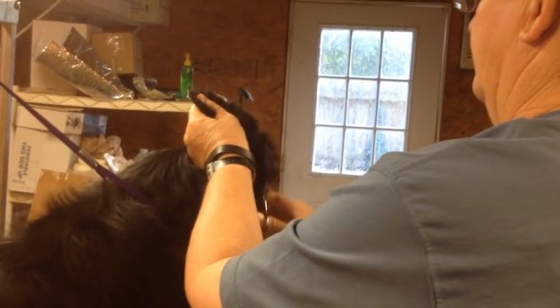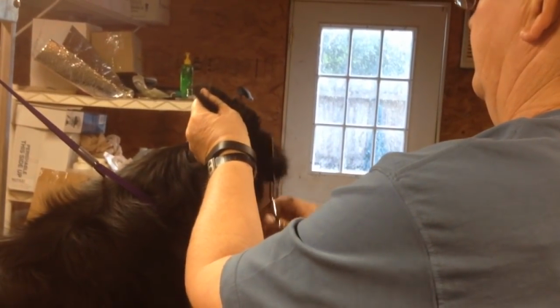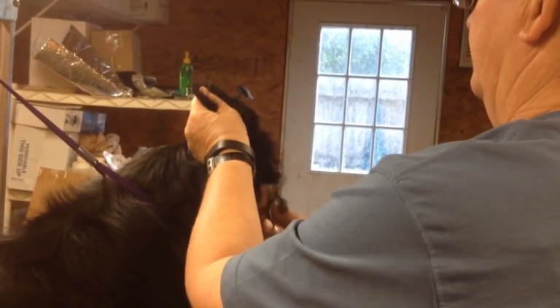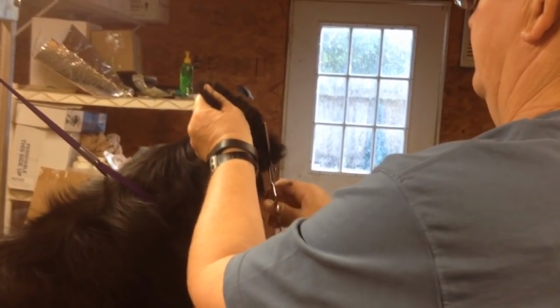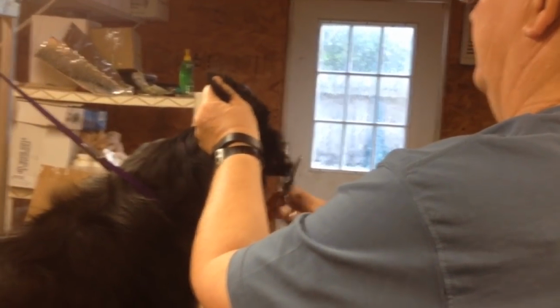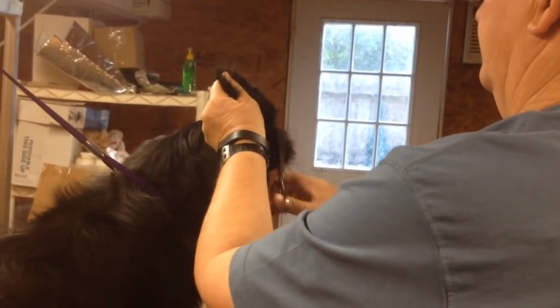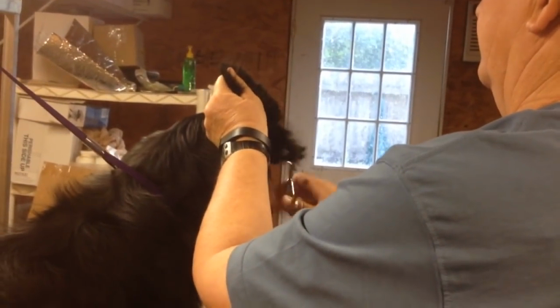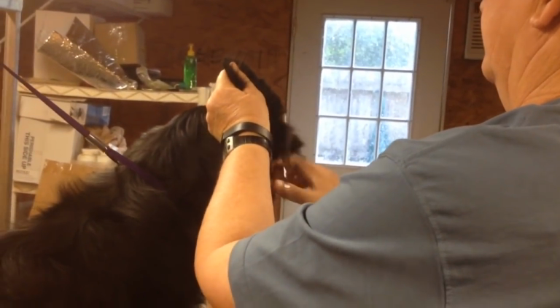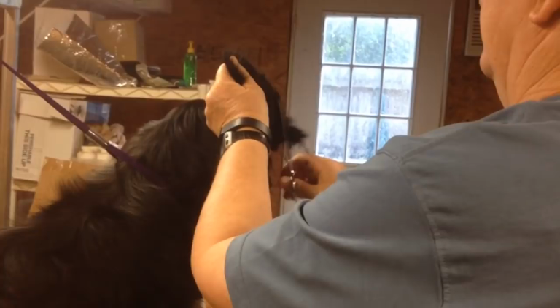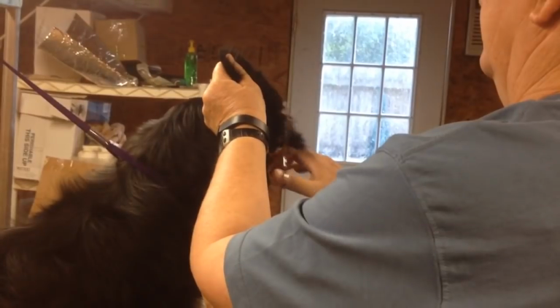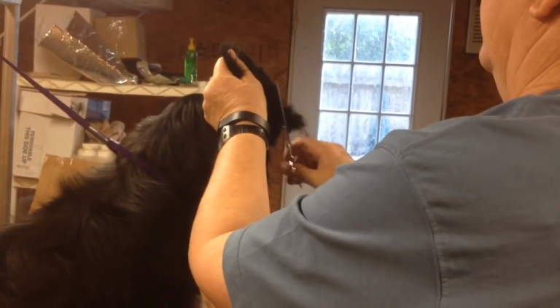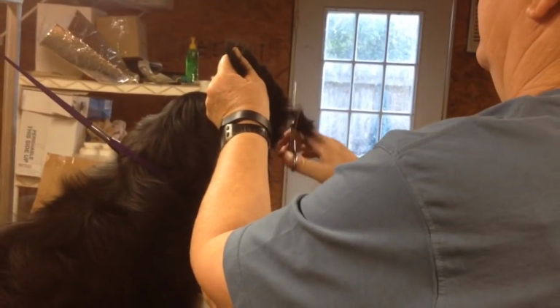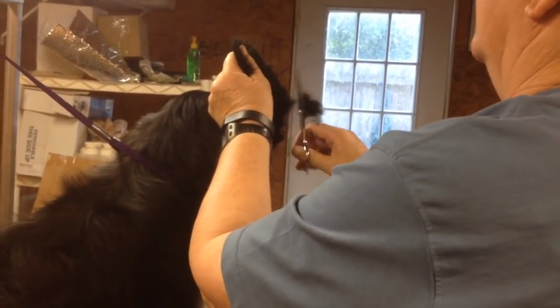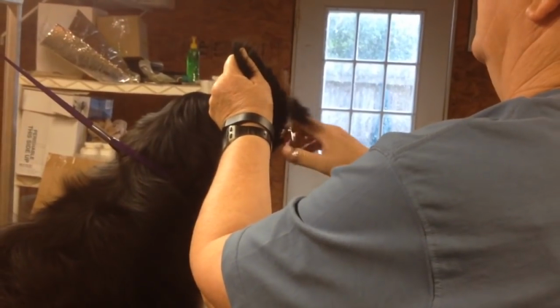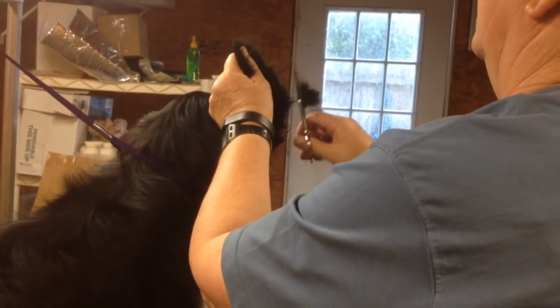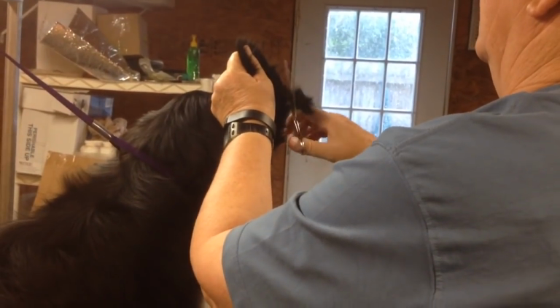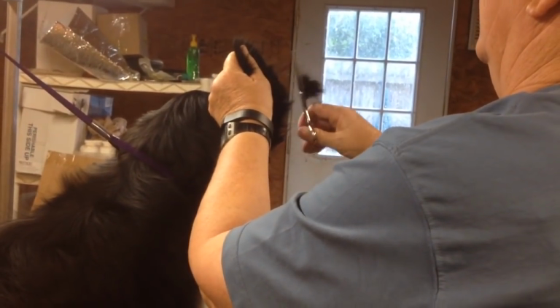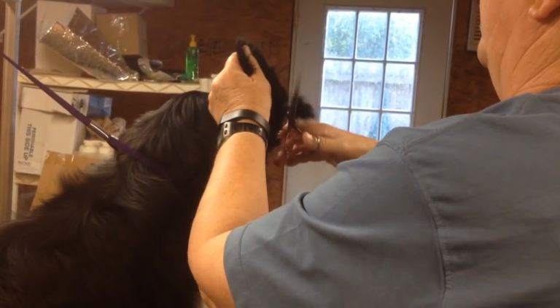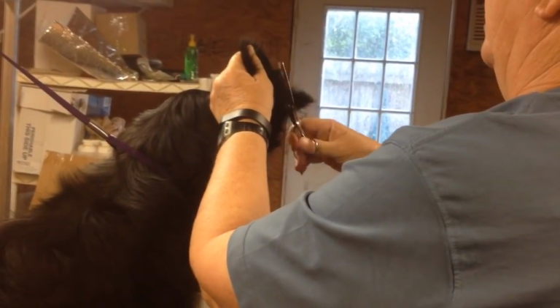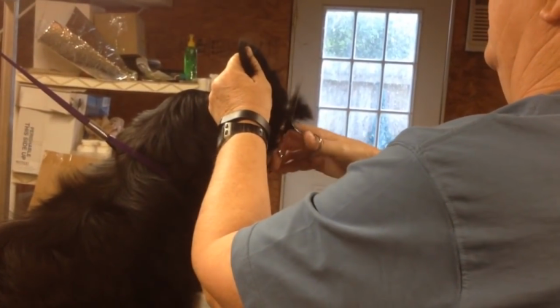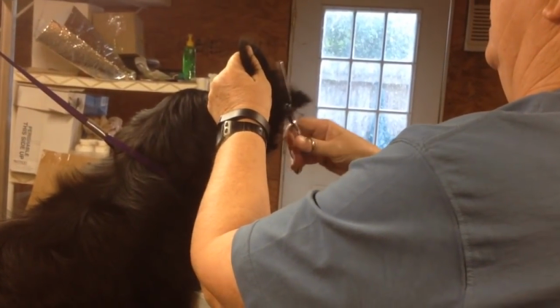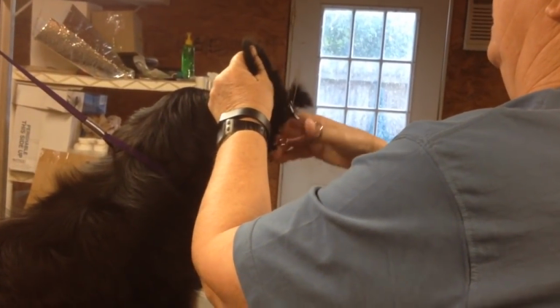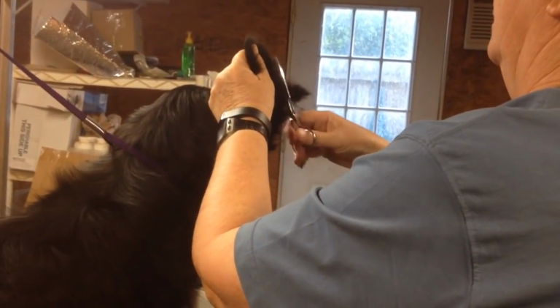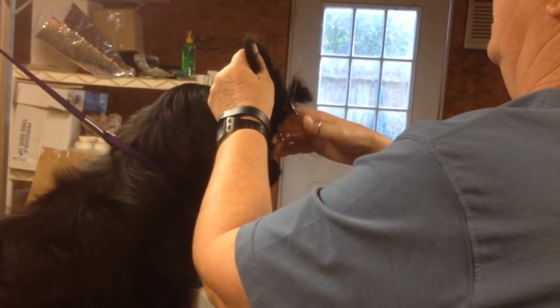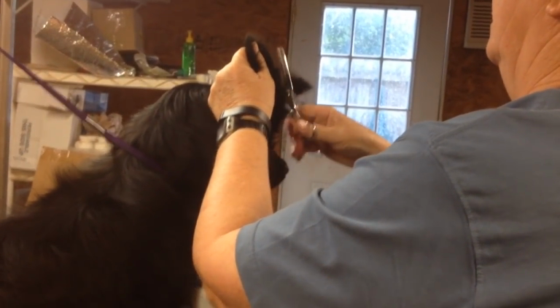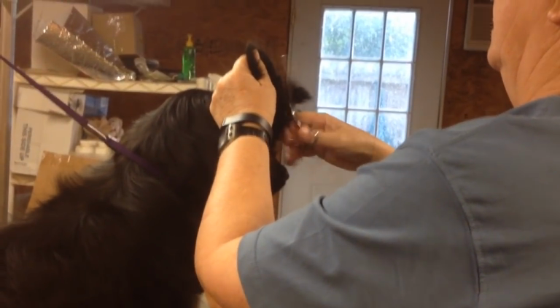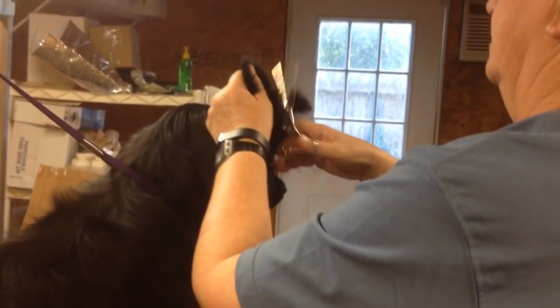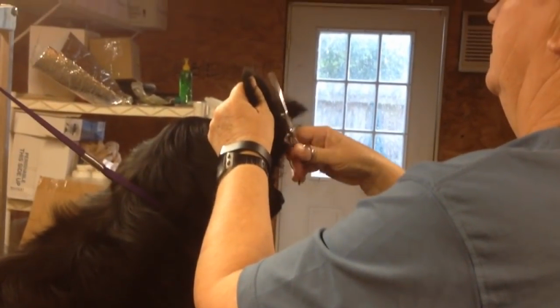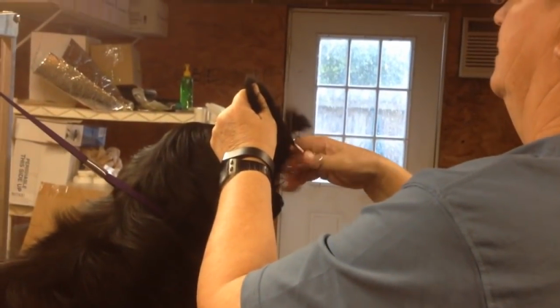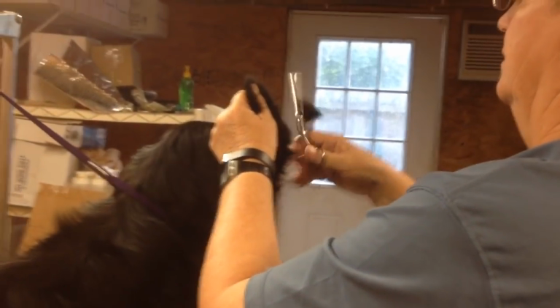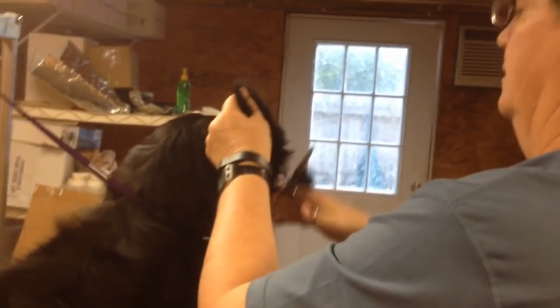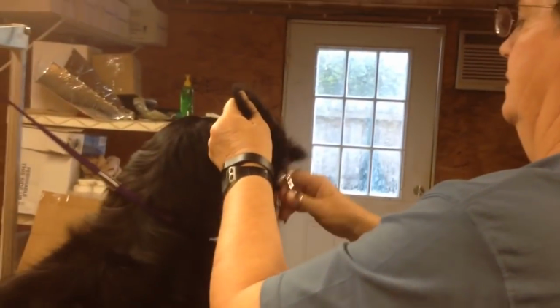That noise in the background is a little poodle and not Apollo being cut — it's a little poodle down below him.